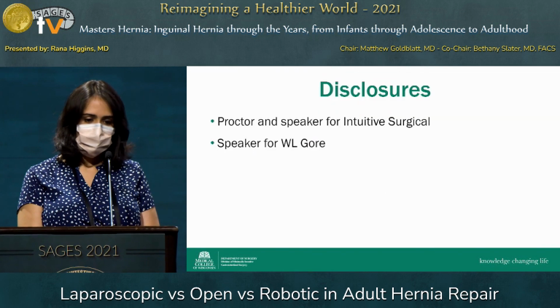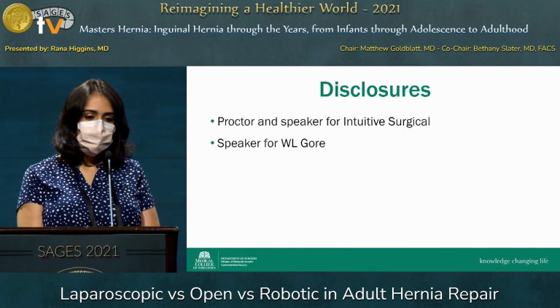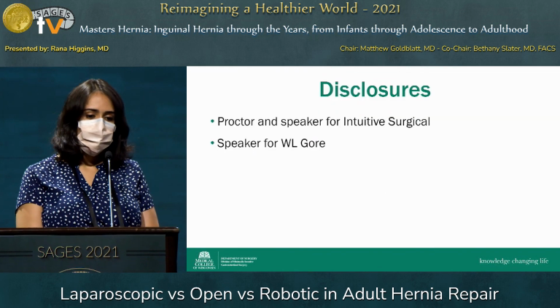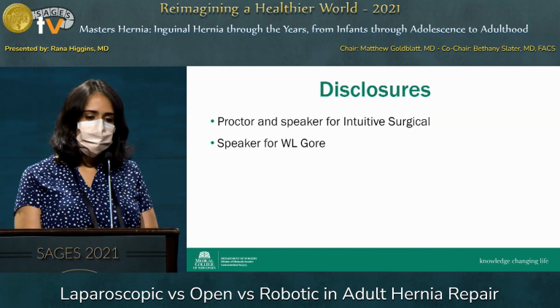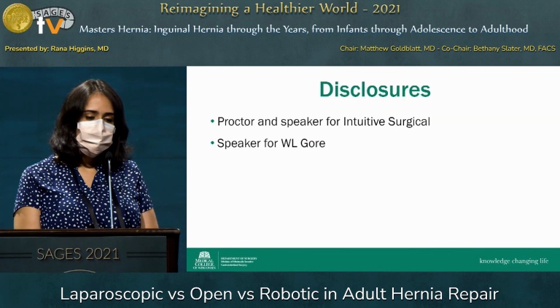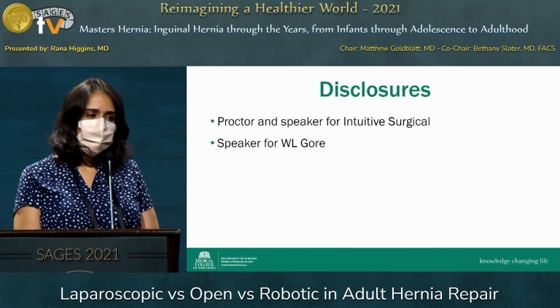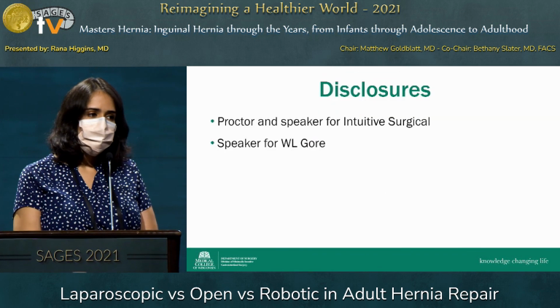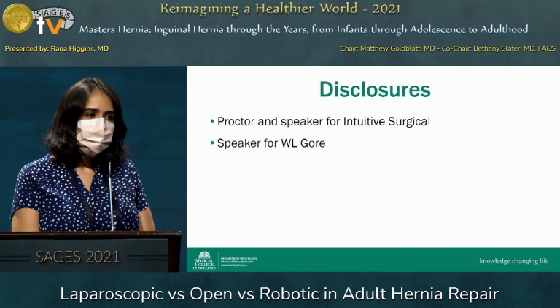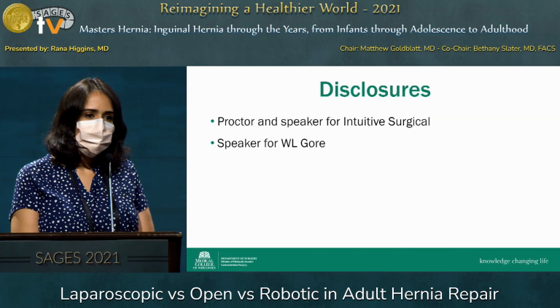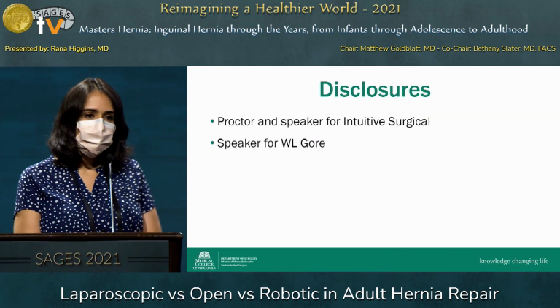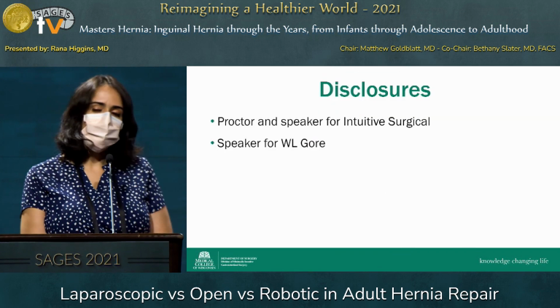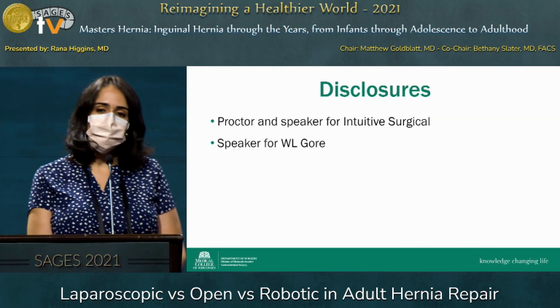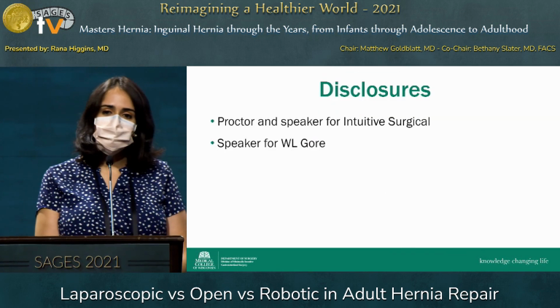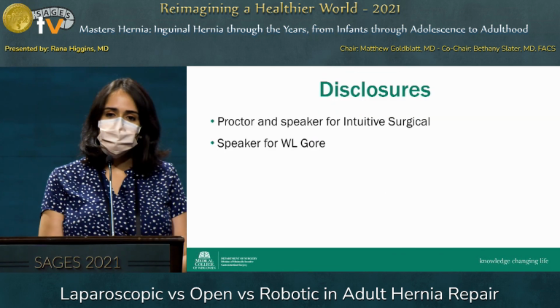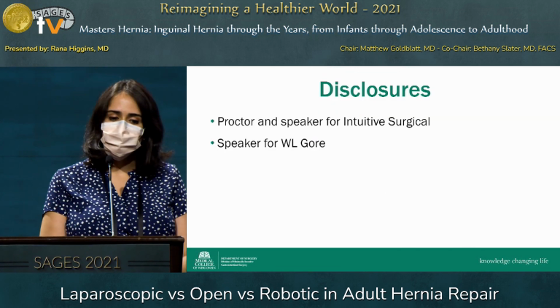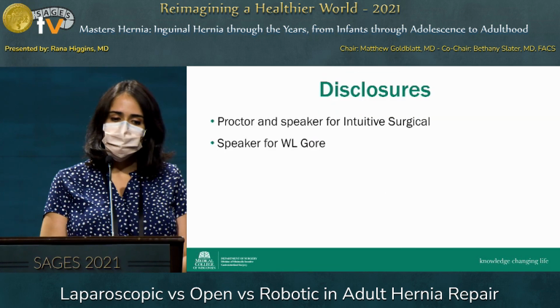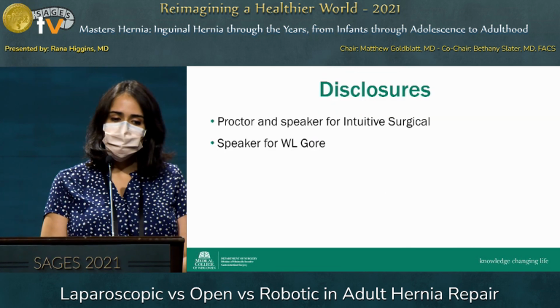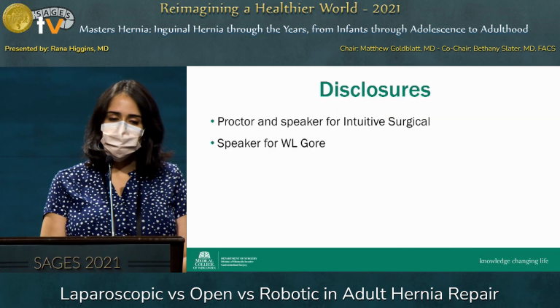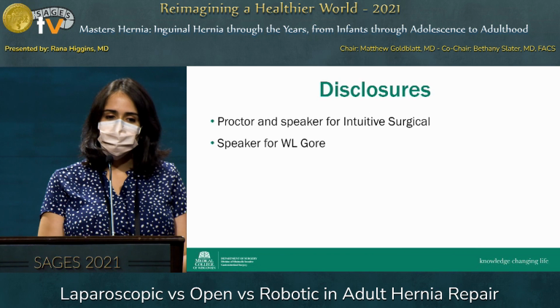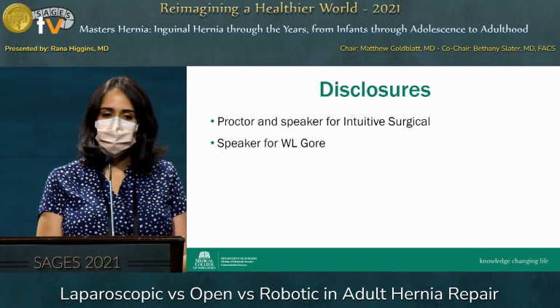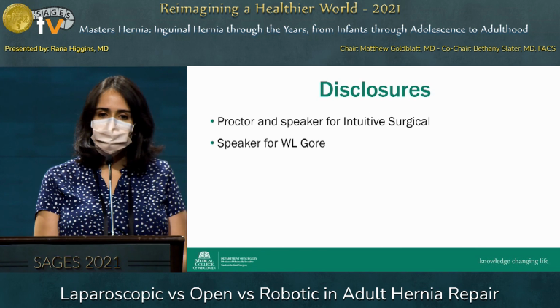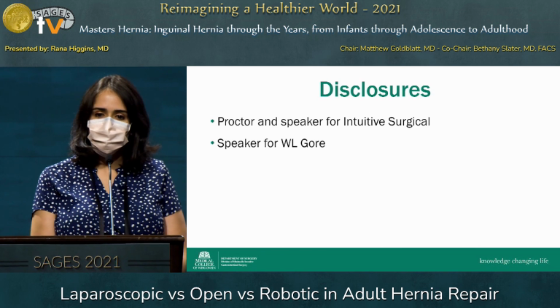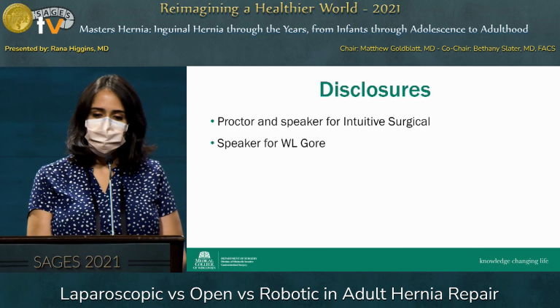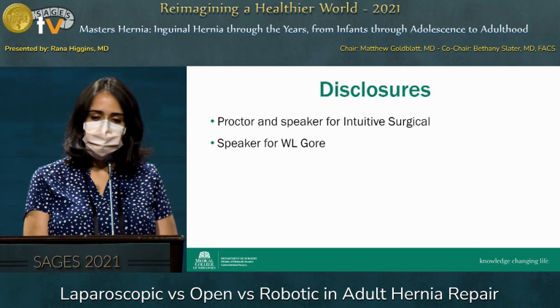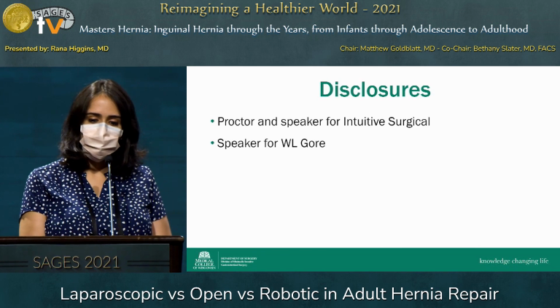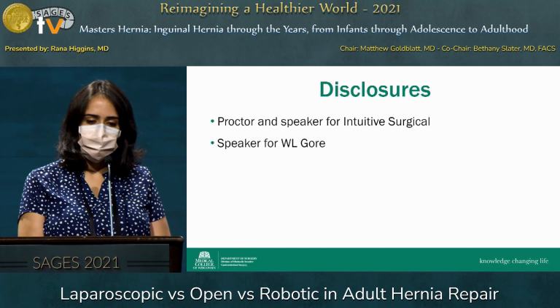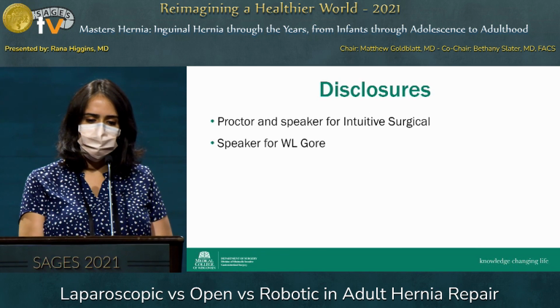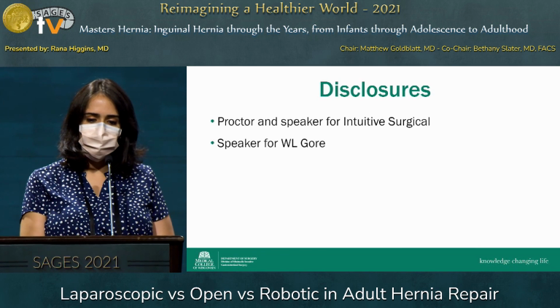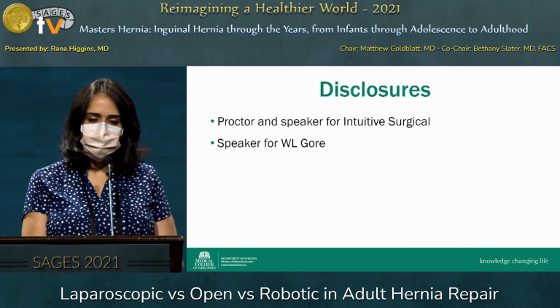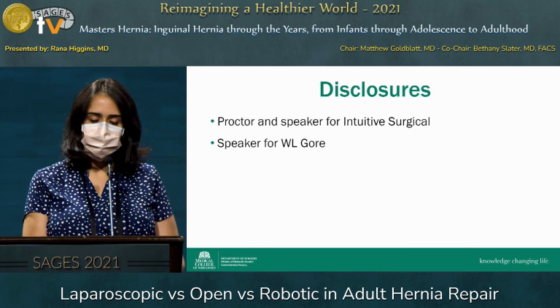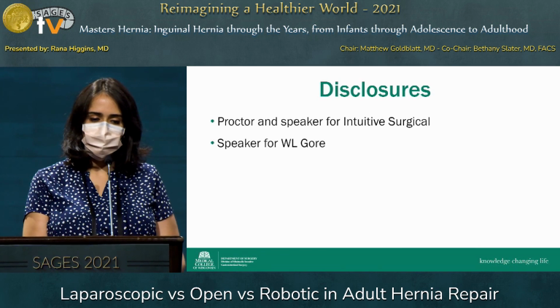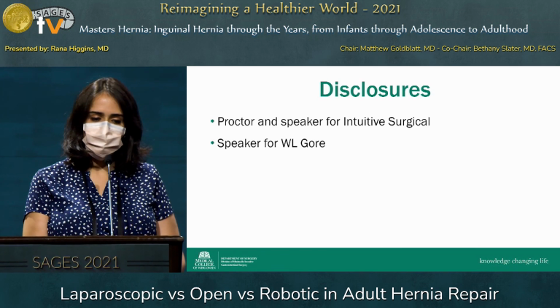These are my disclosures. I am a proctor and speaker for Intuitive Surgical, and I'm also a speaker for W.L. Gore.